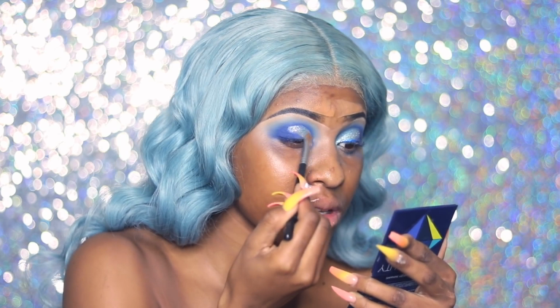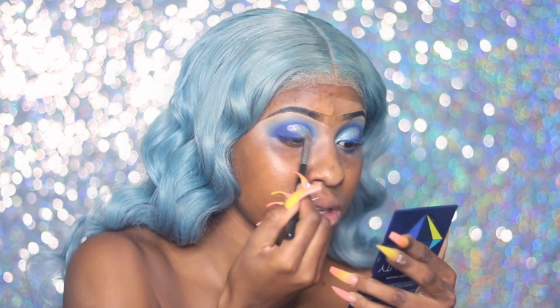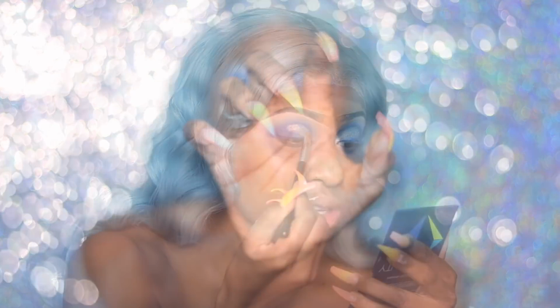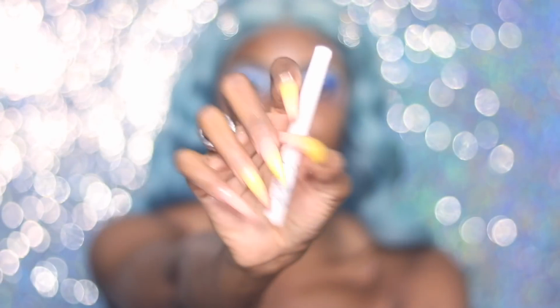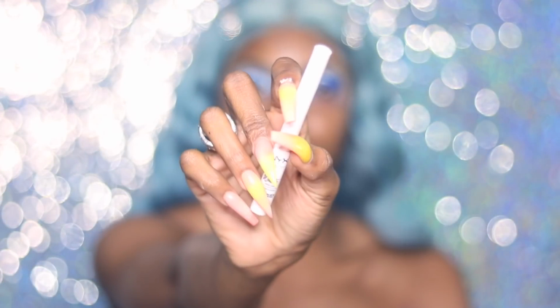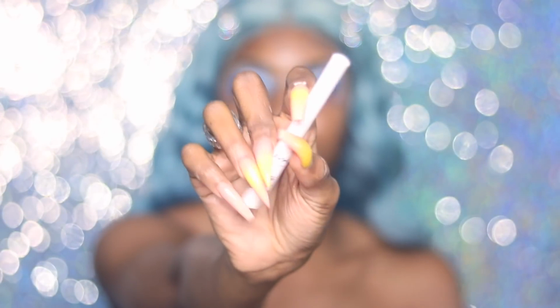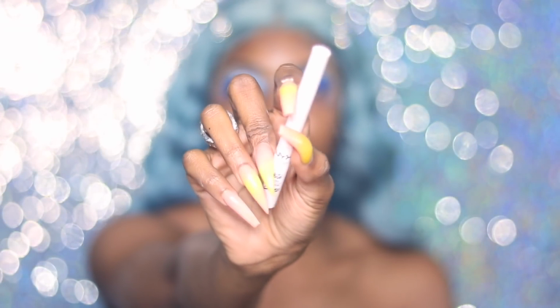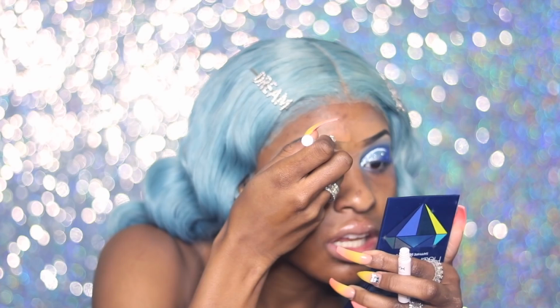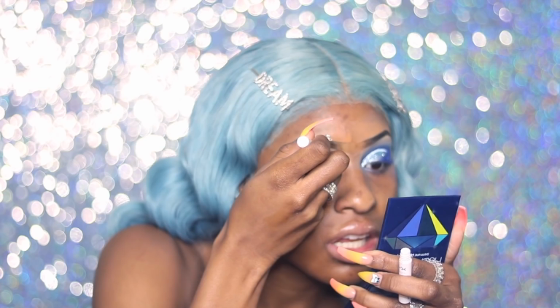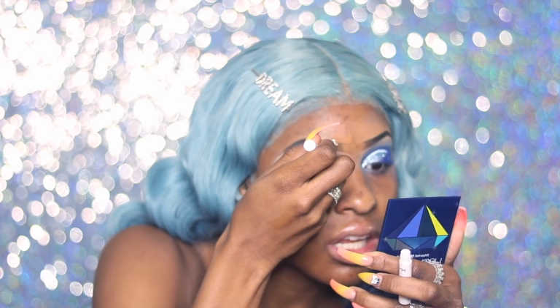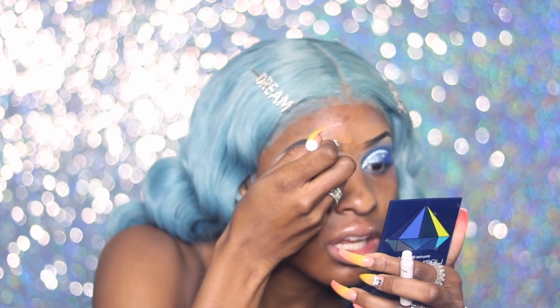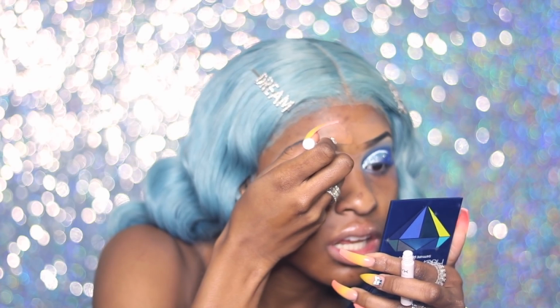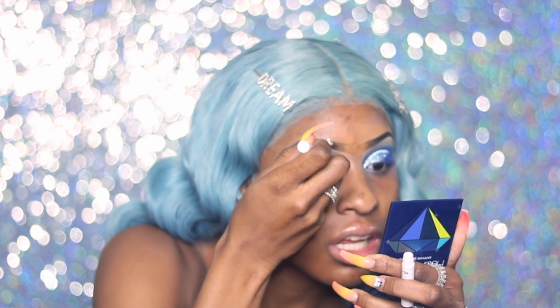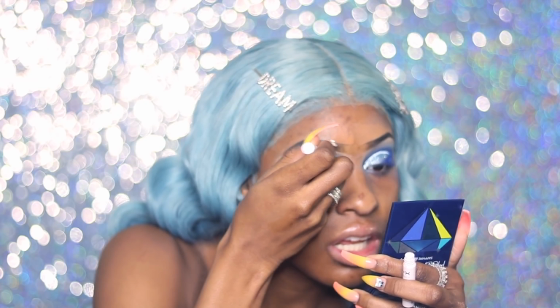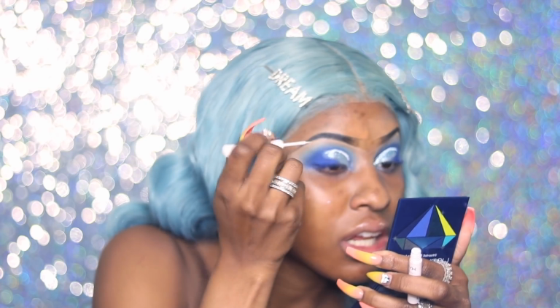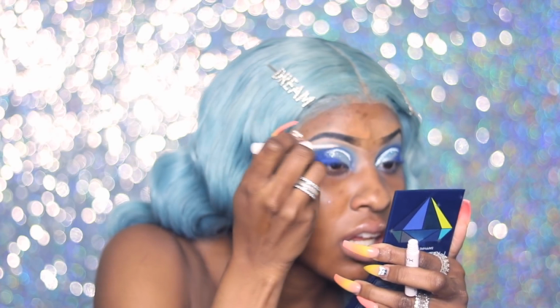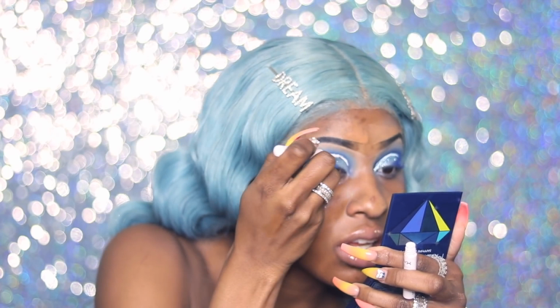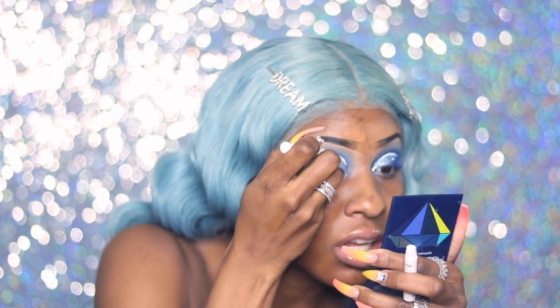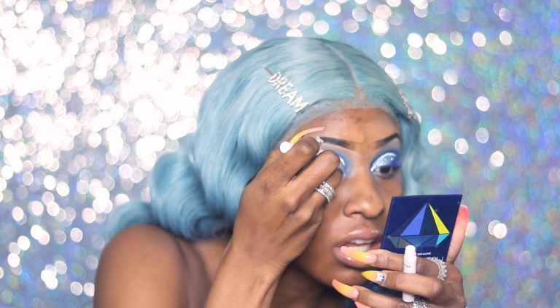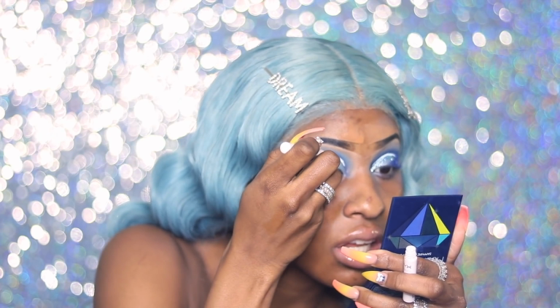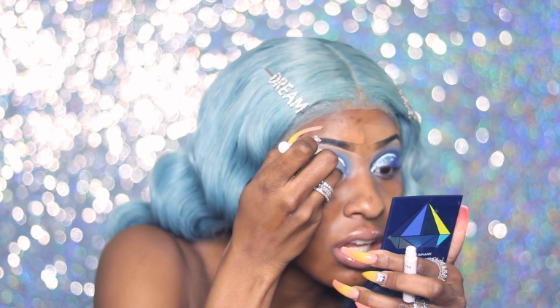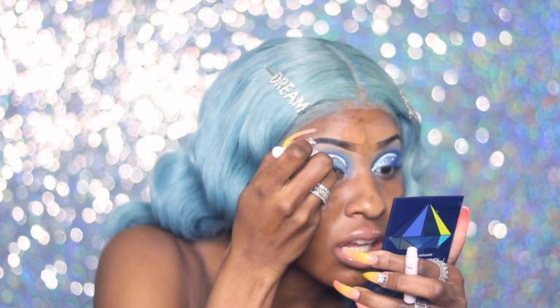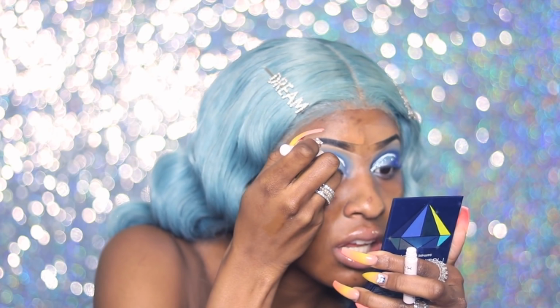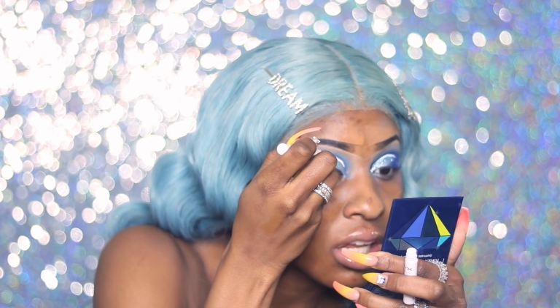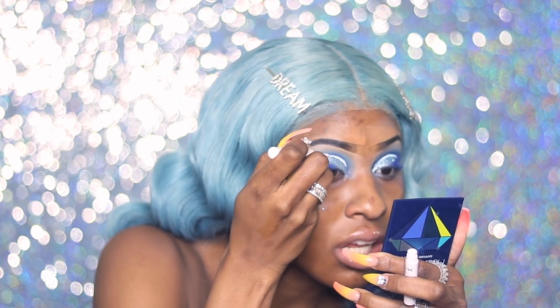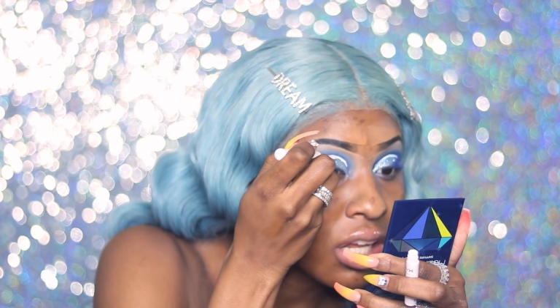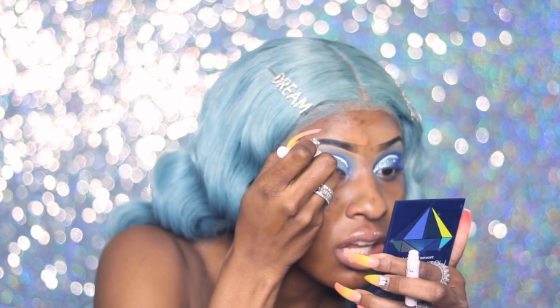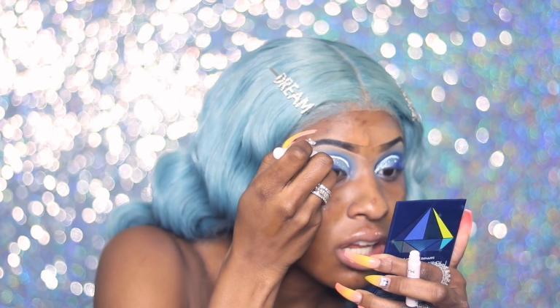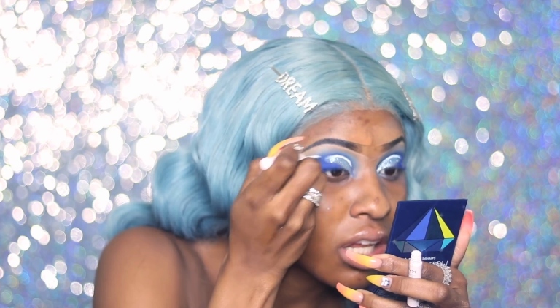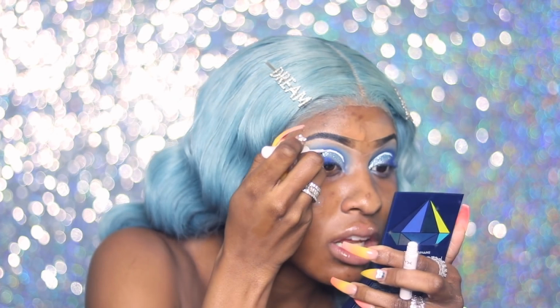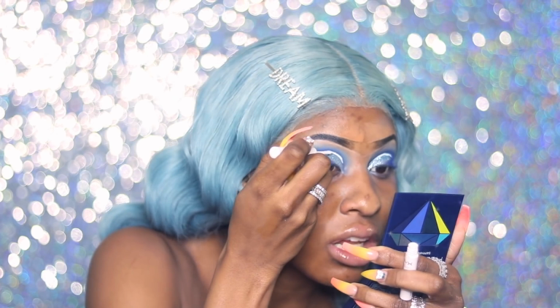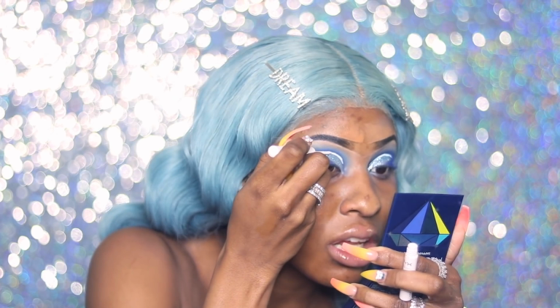Now I'm going in with my NYX White Eyeliner to cut the lid. I'm not good at eyeliner at all — this part was really hard for me, but I made it through.